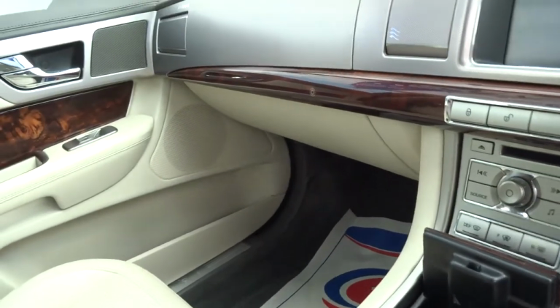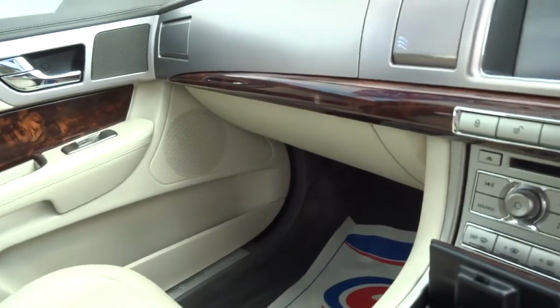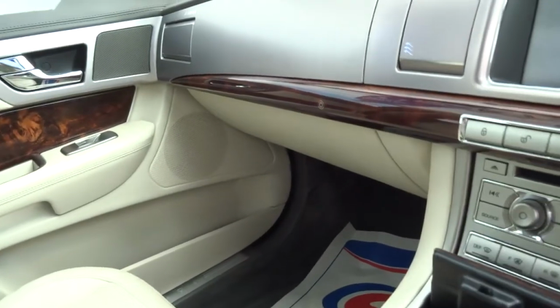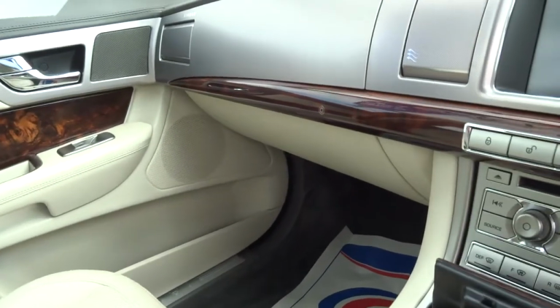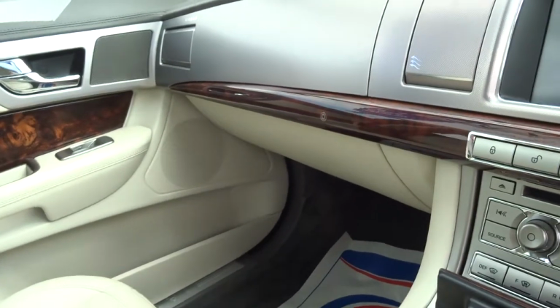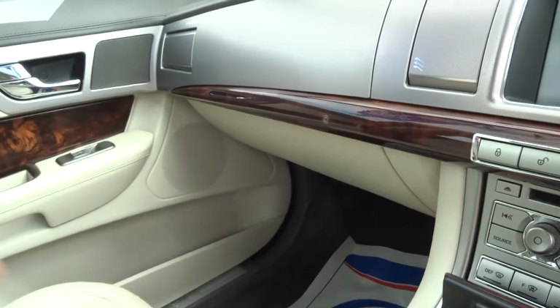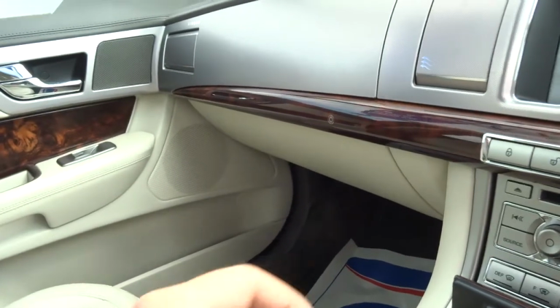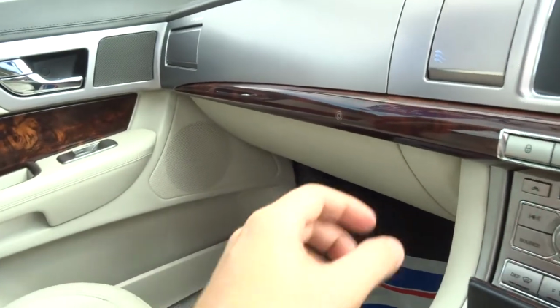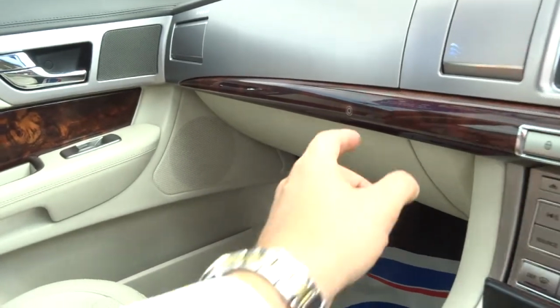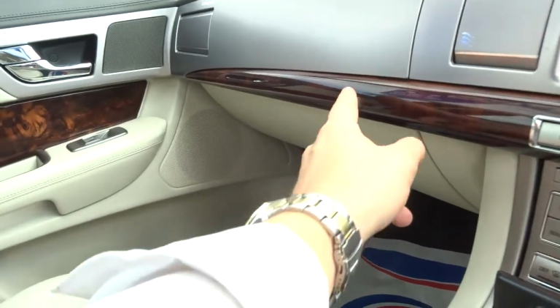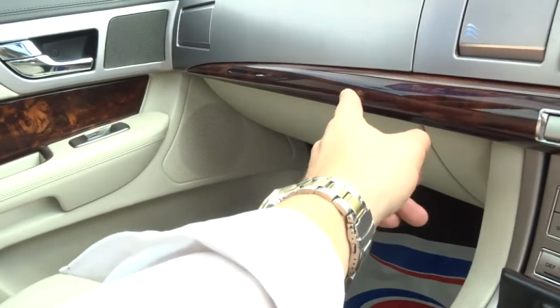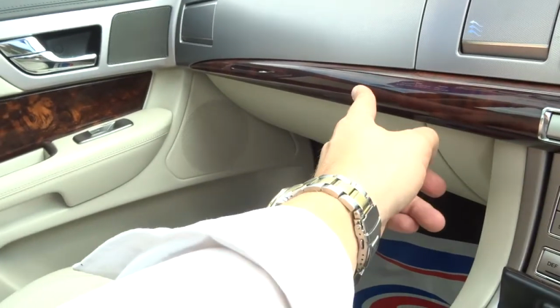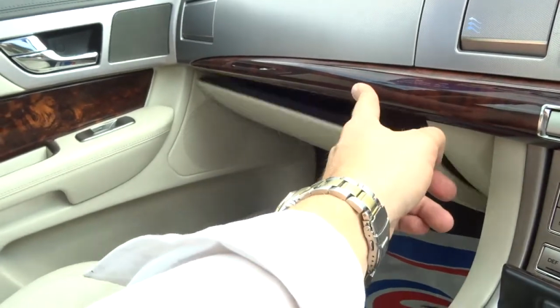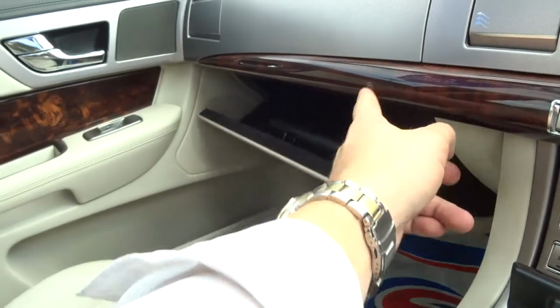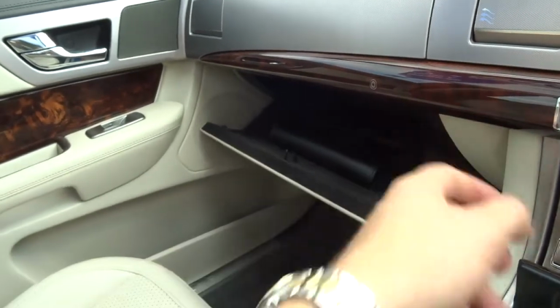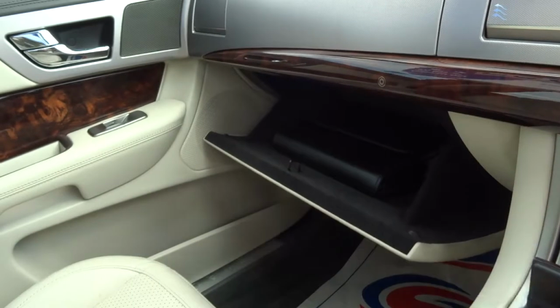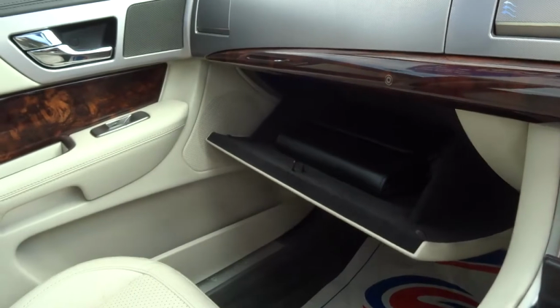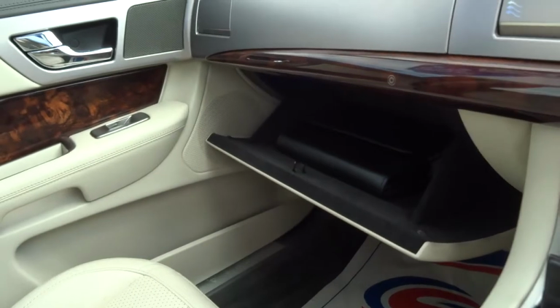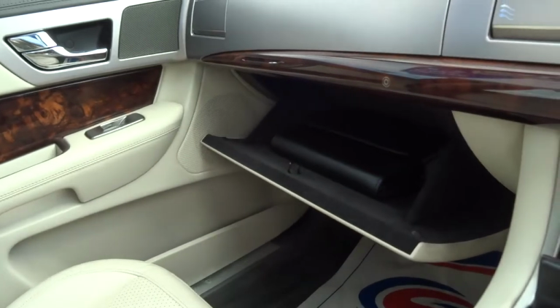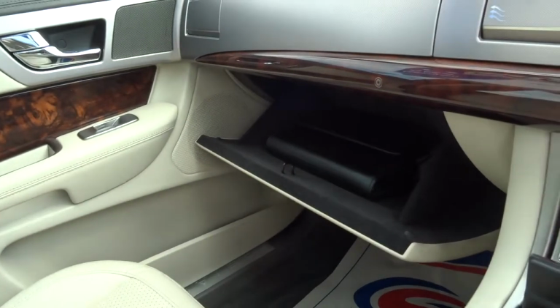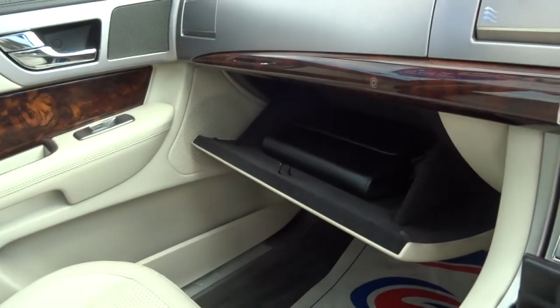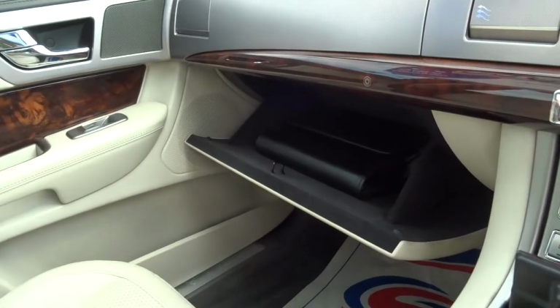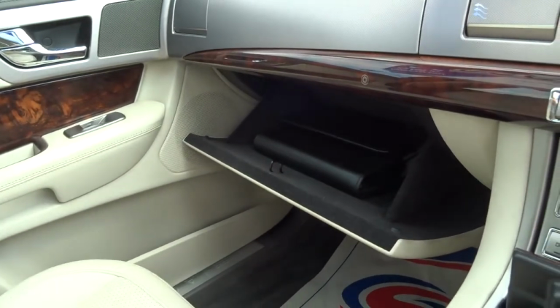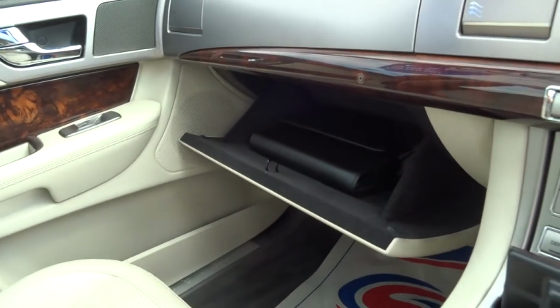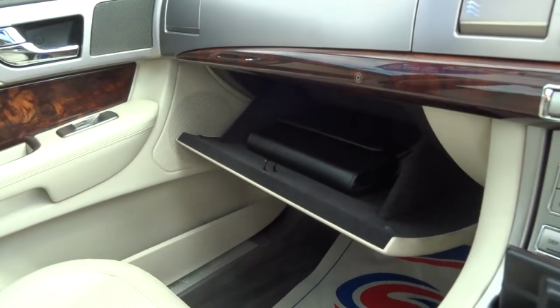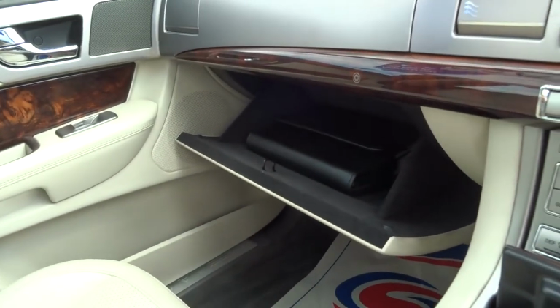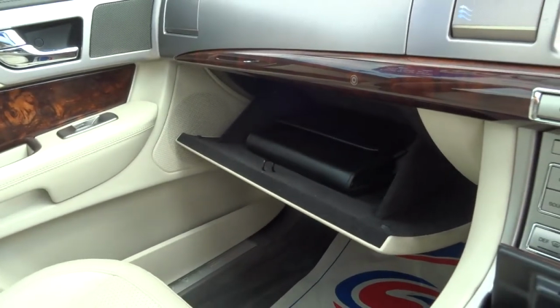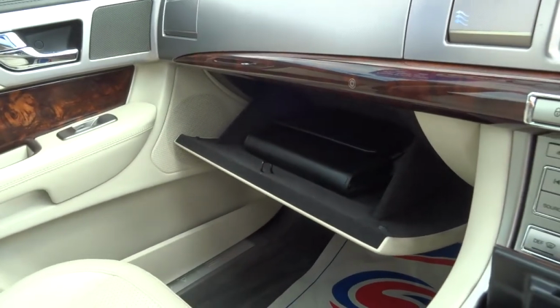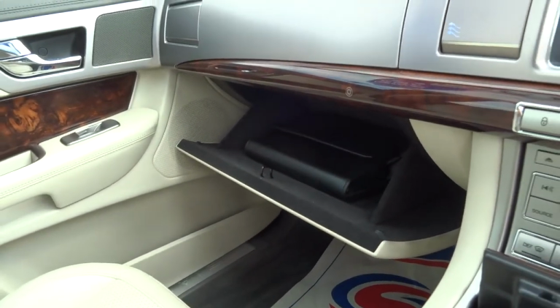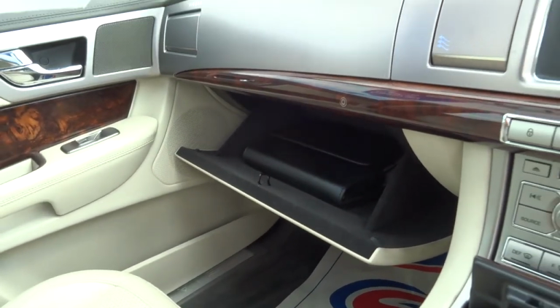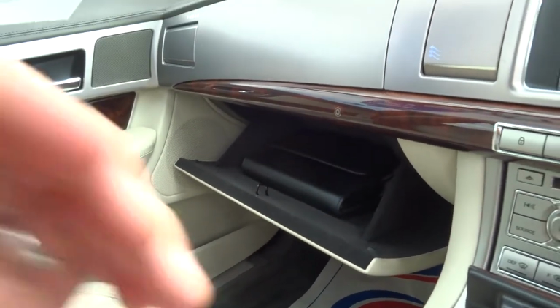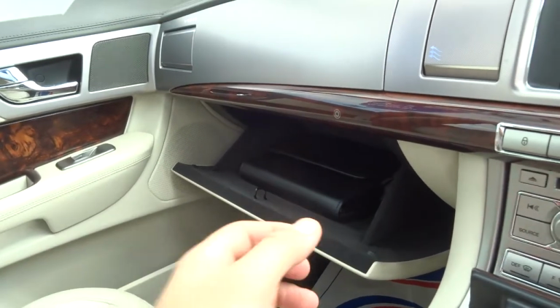Inside the glove box — press there — very sizeable glove box with the owner's manual in.